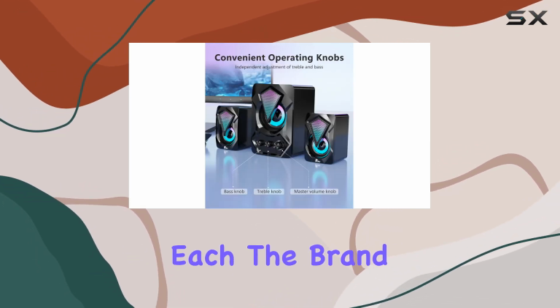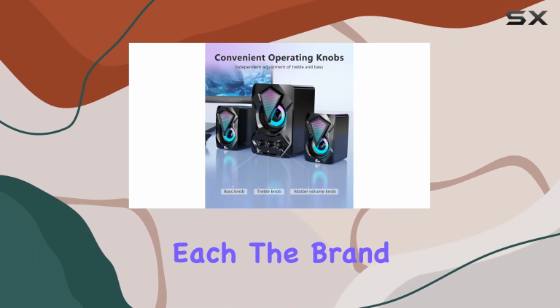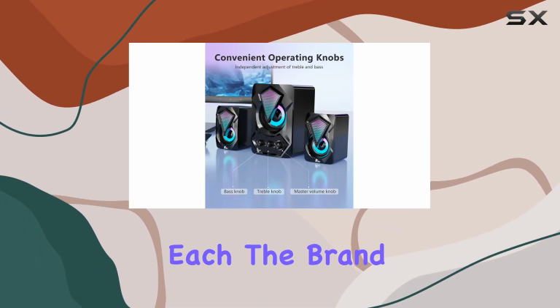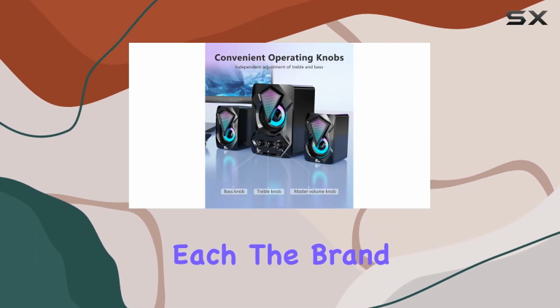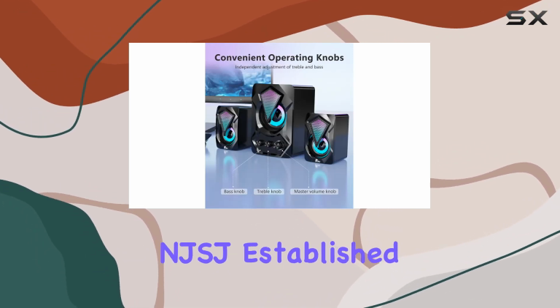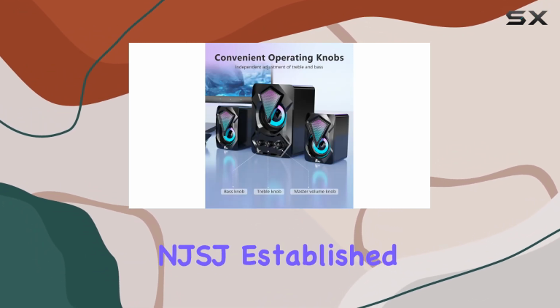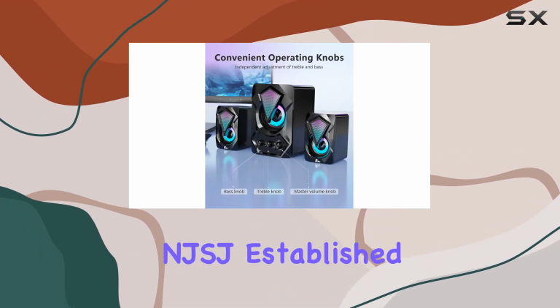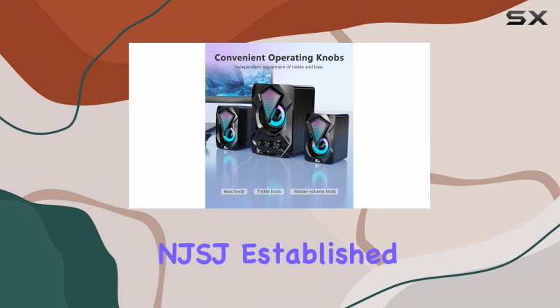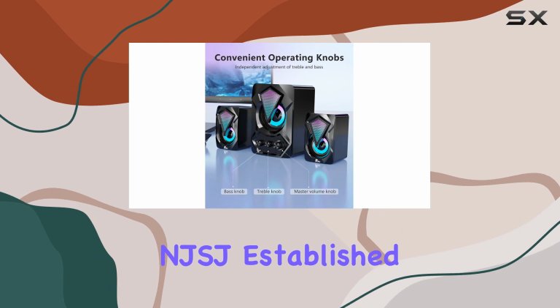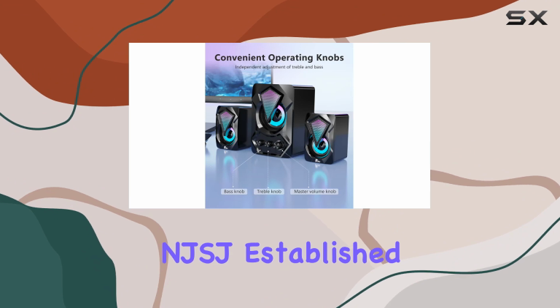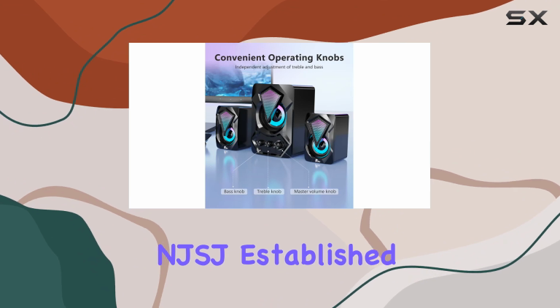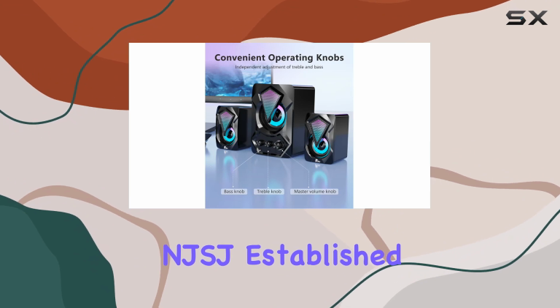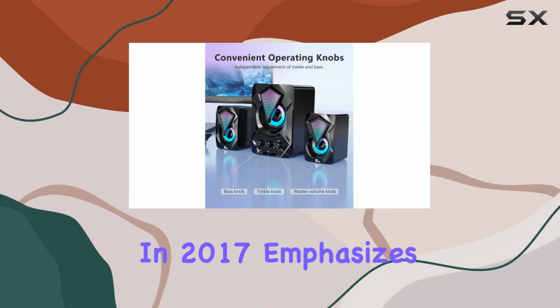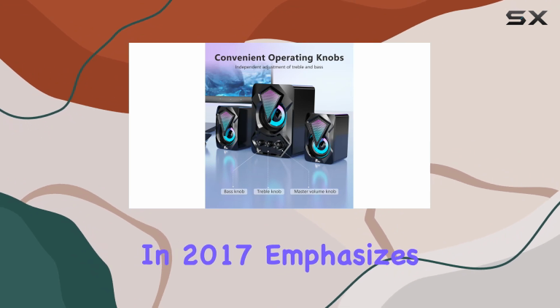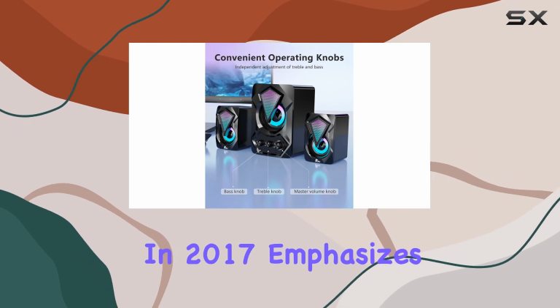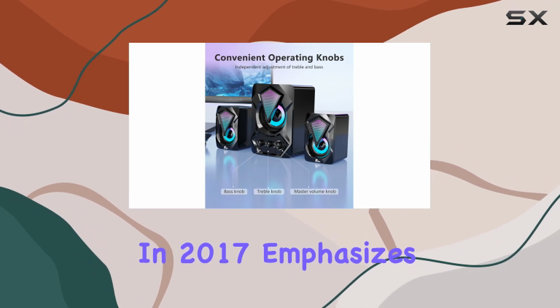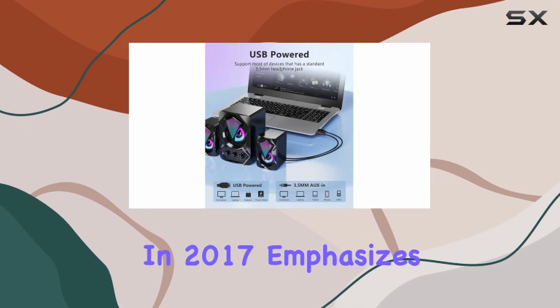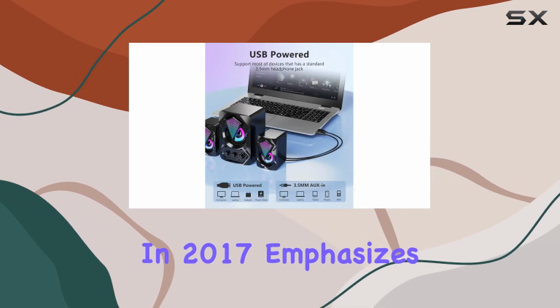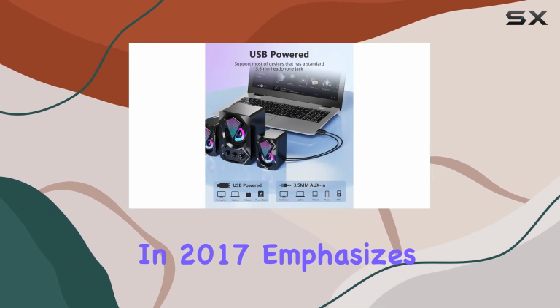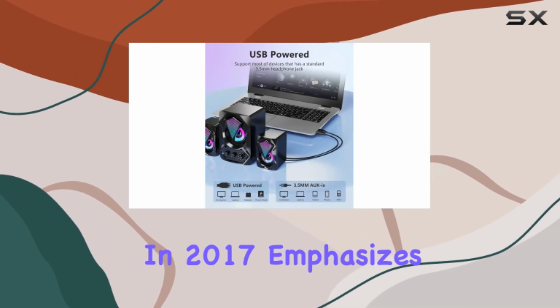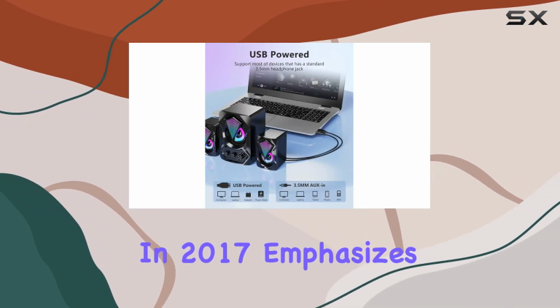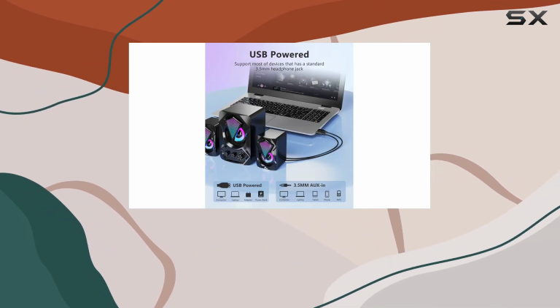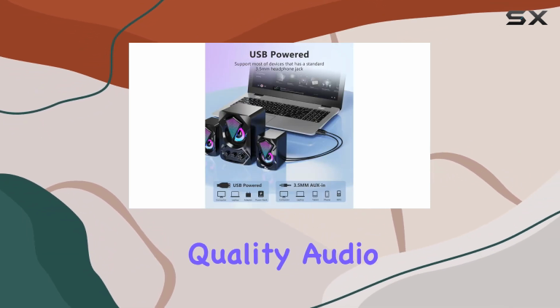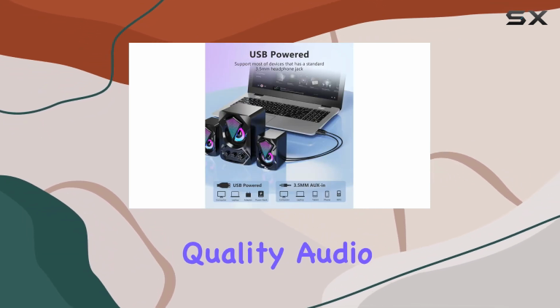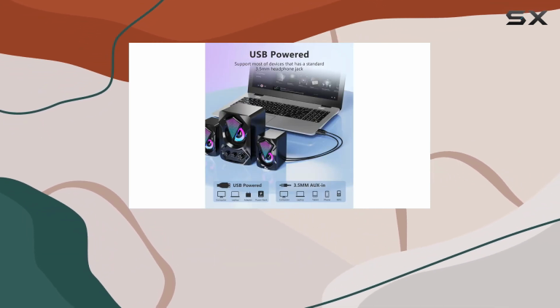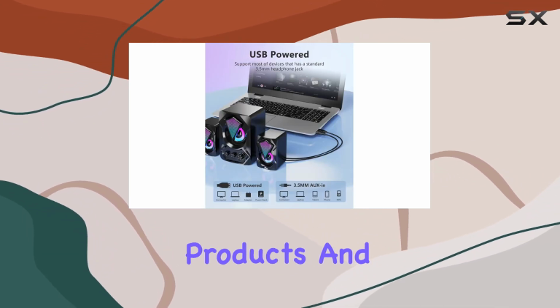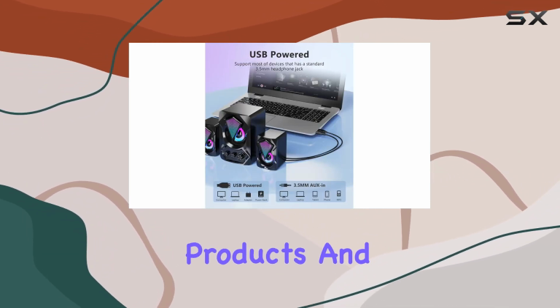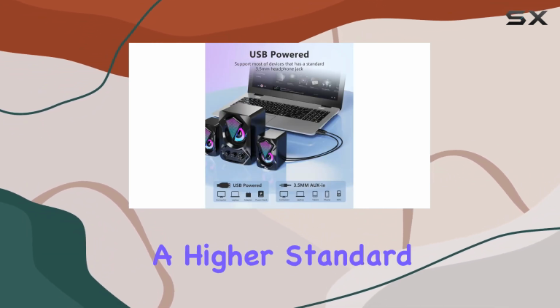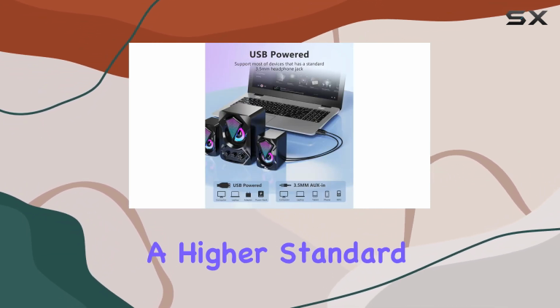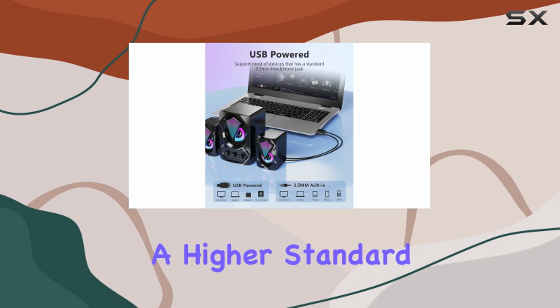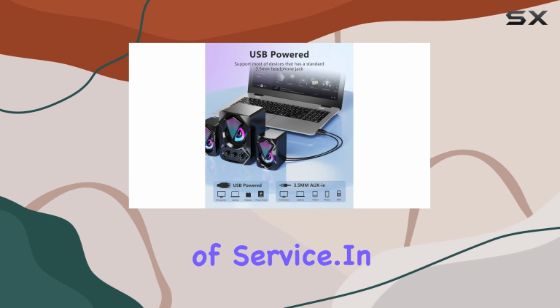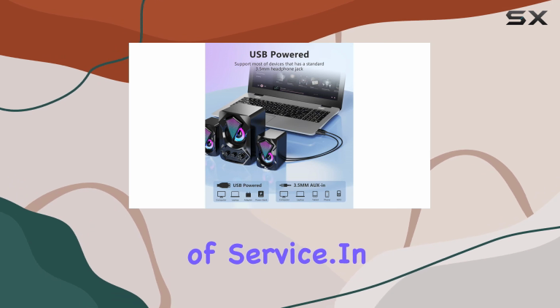The brand, NJSJ, established in 2017, emphasizes quality audio products and a higher standard of service.